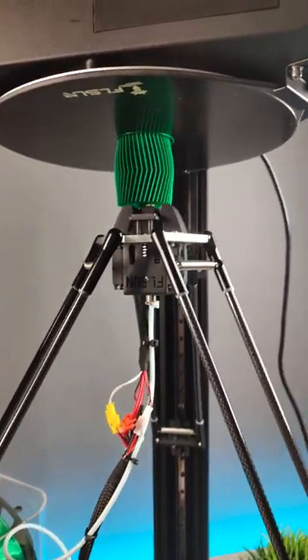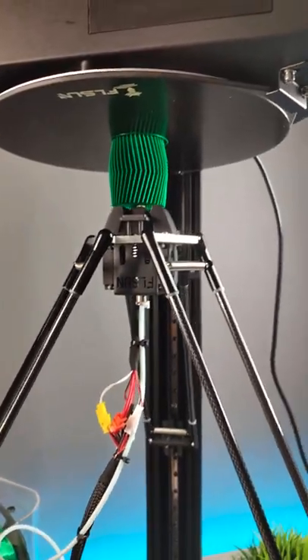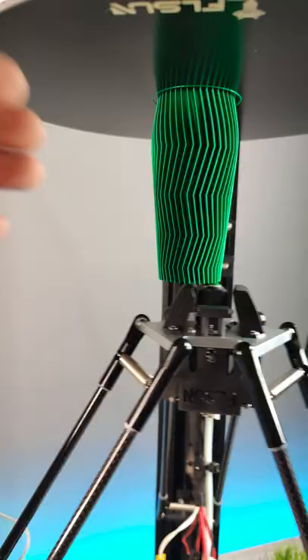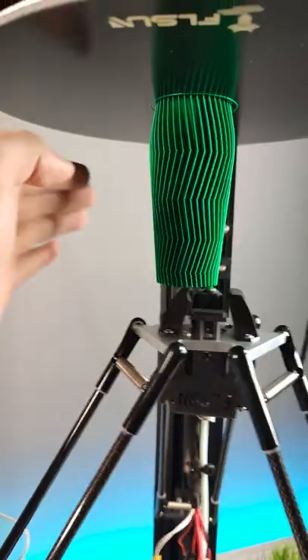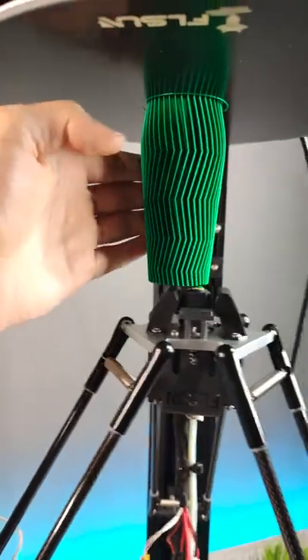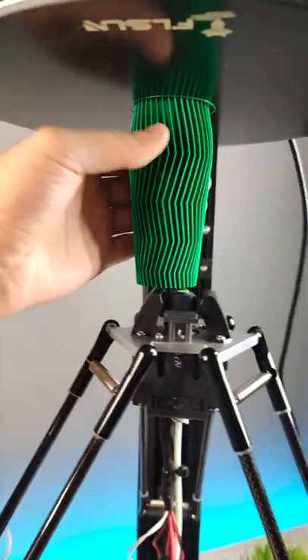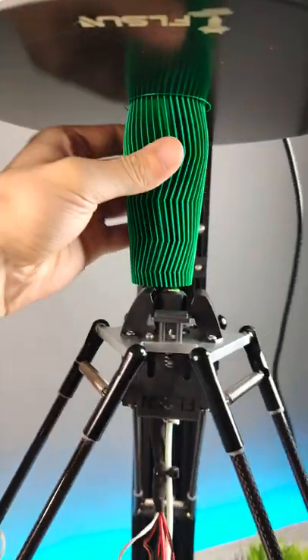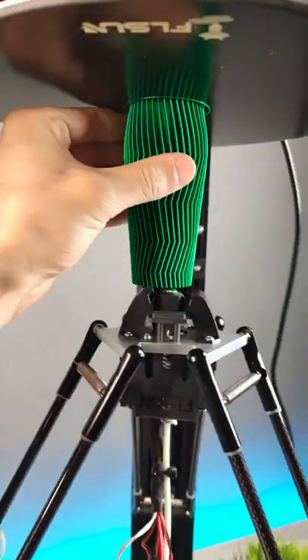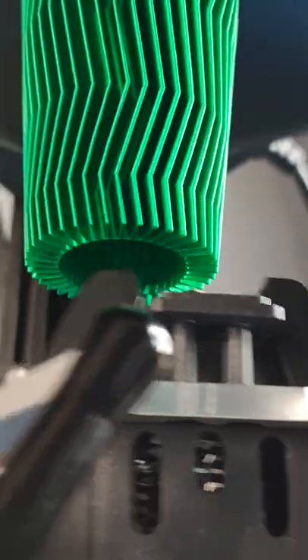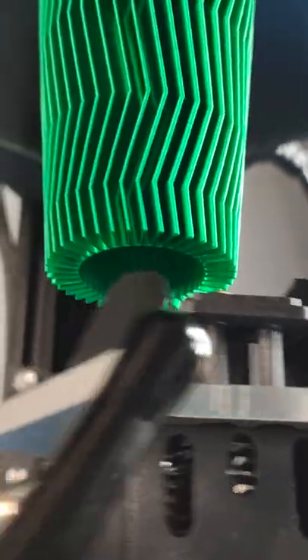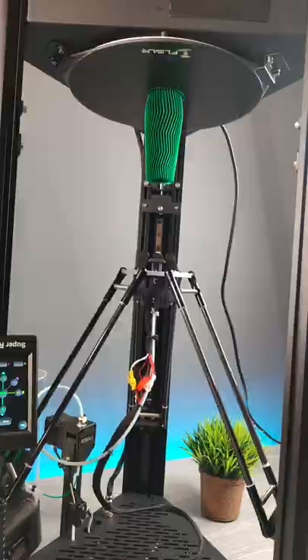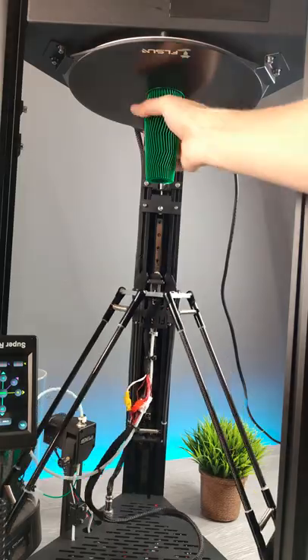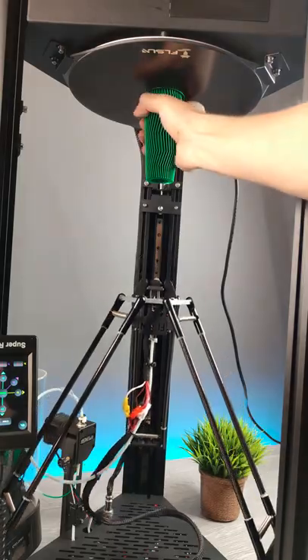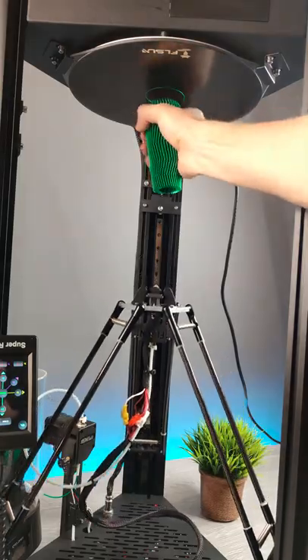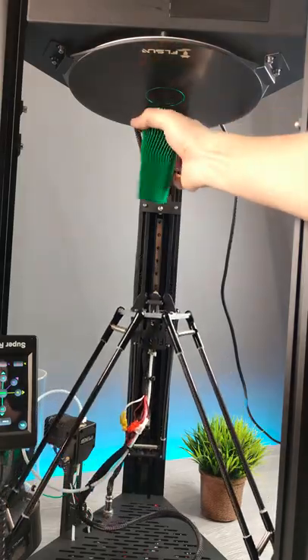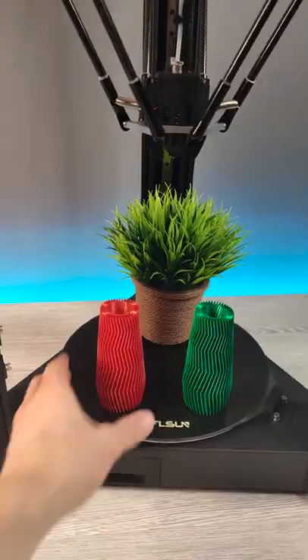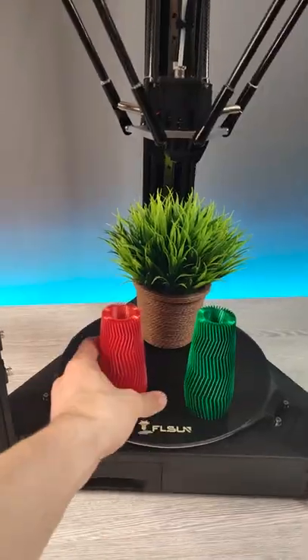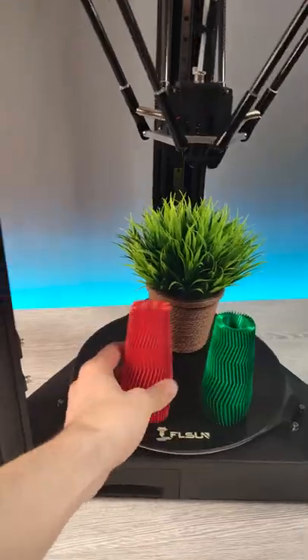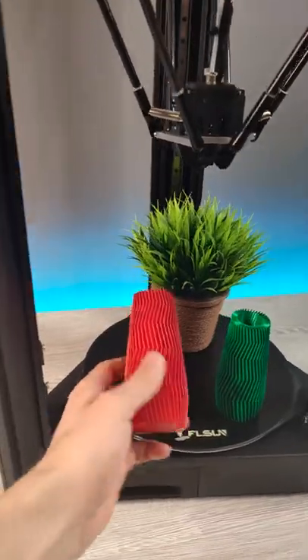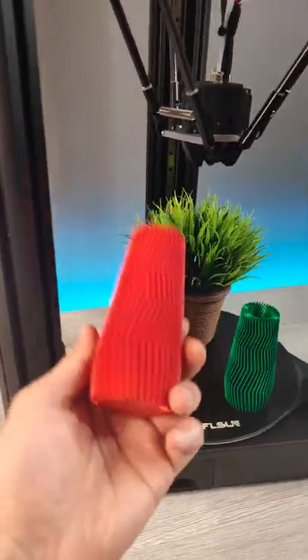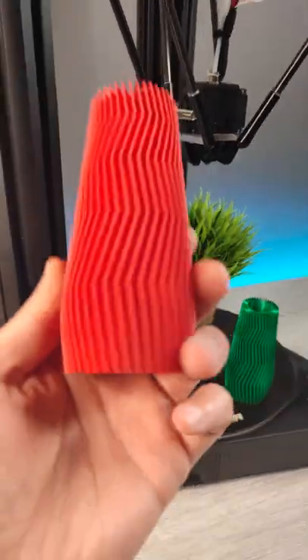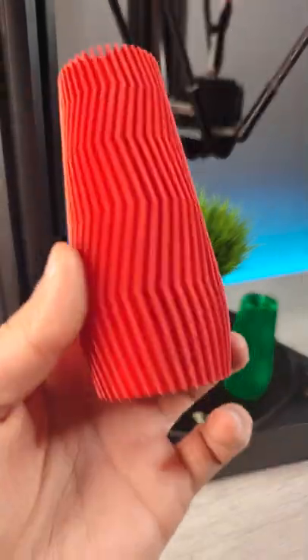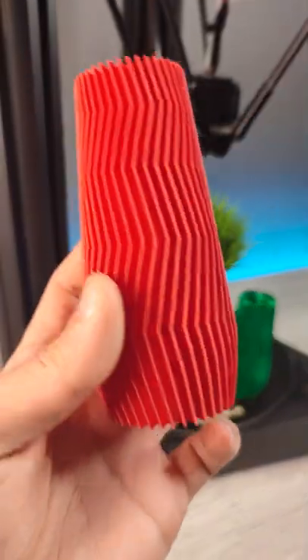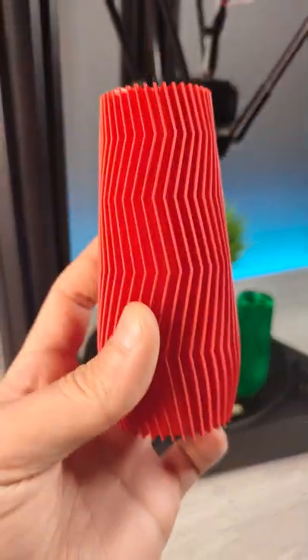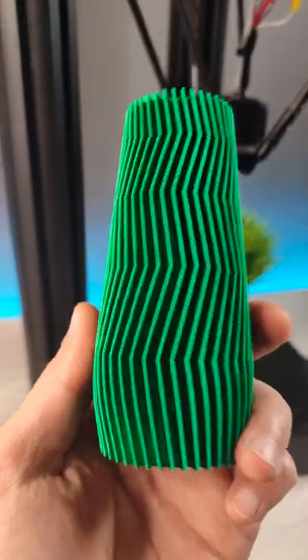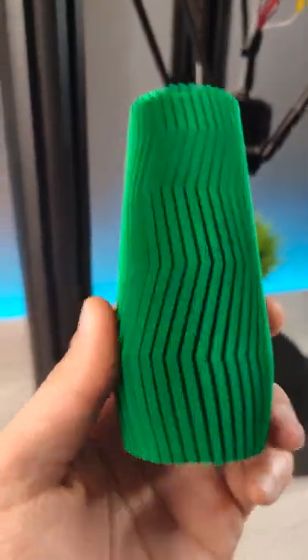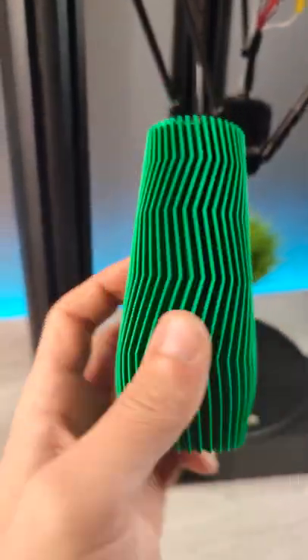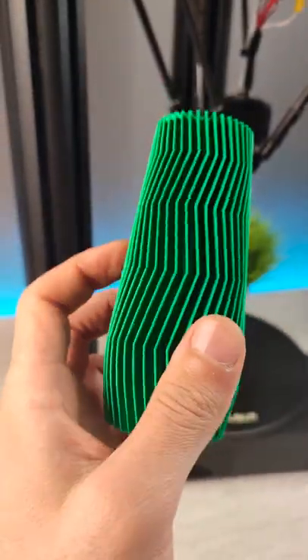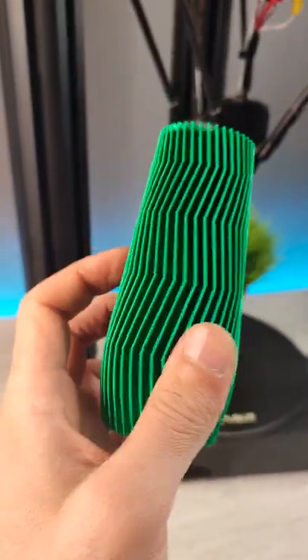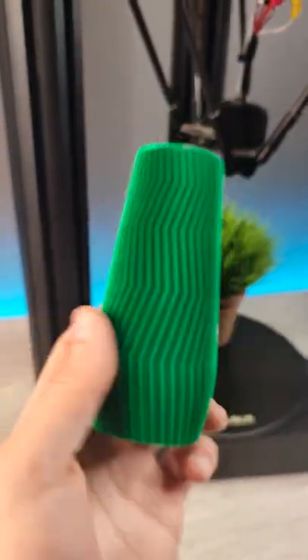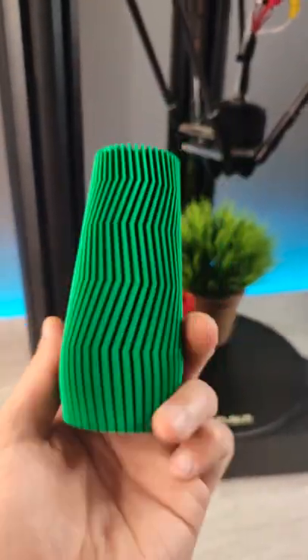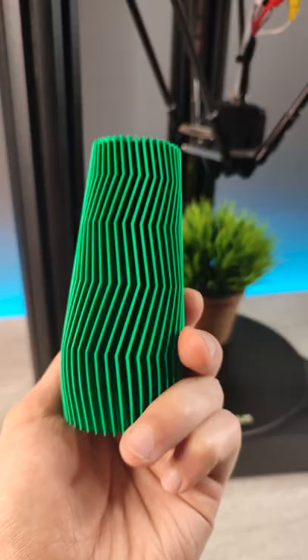Wow, I can't believe it's really printing. This one printed normally, but this one upside down.